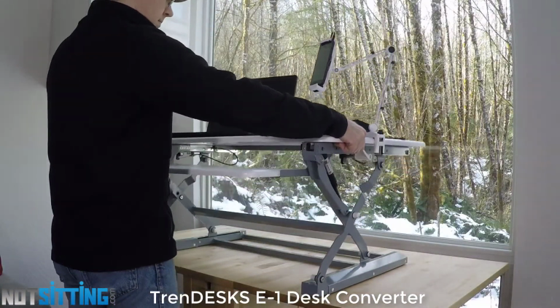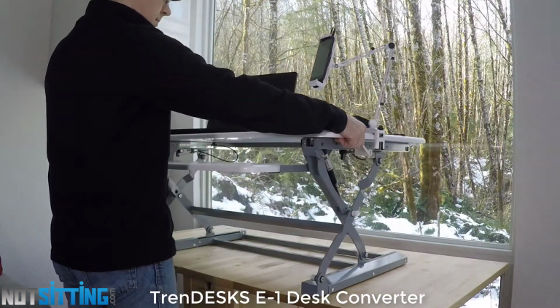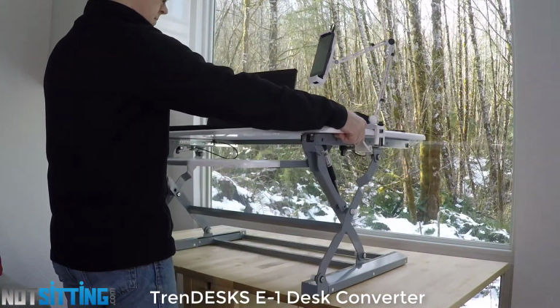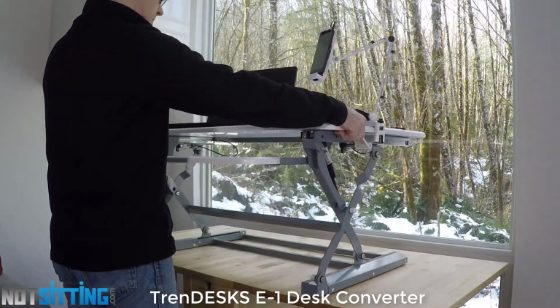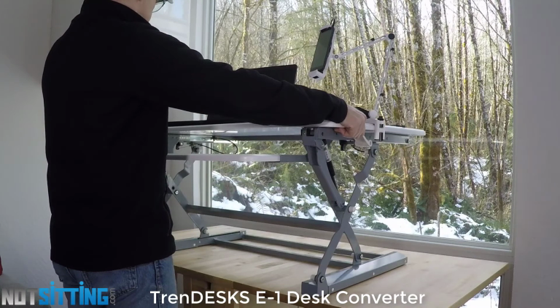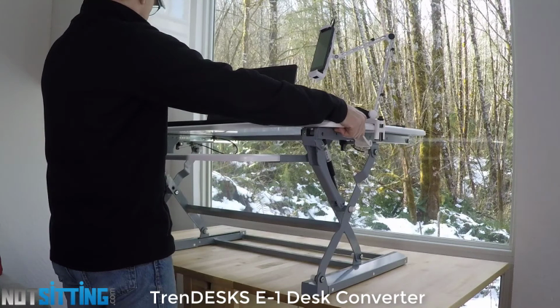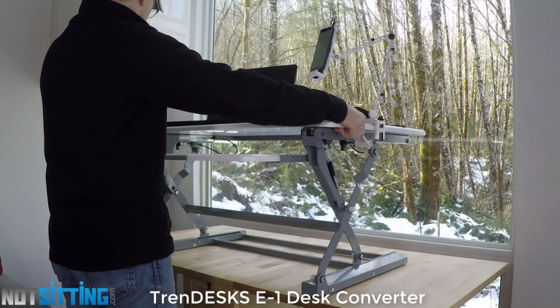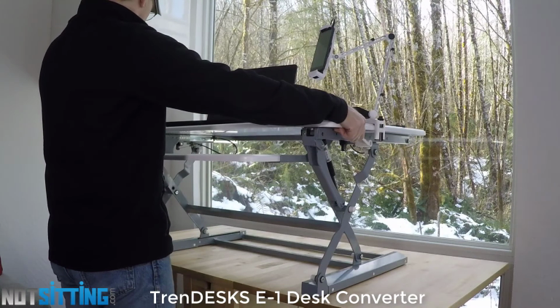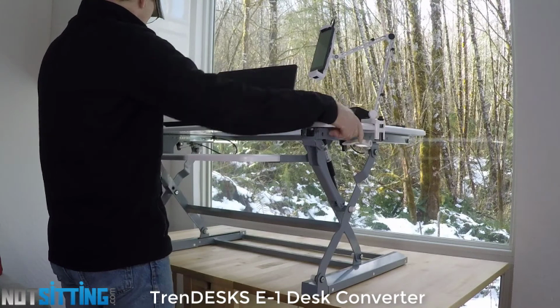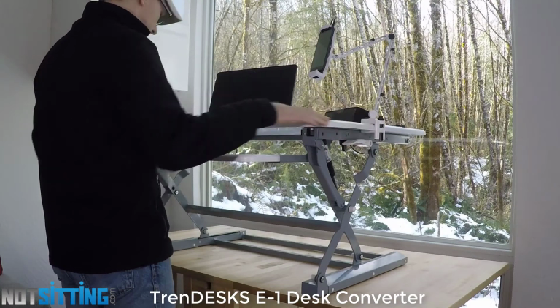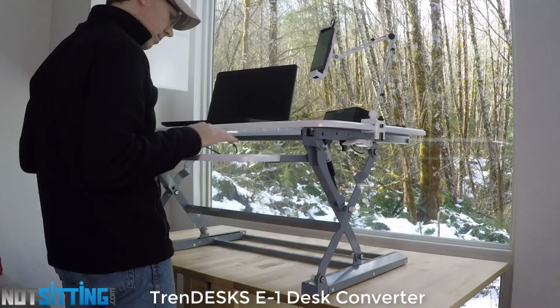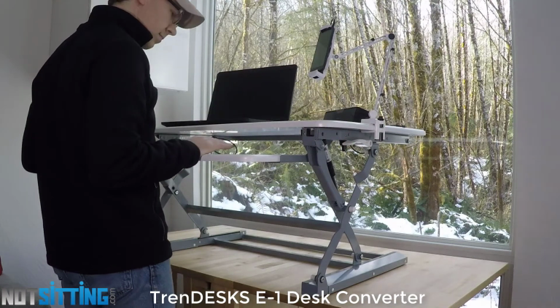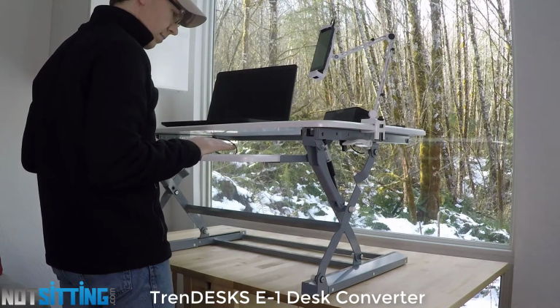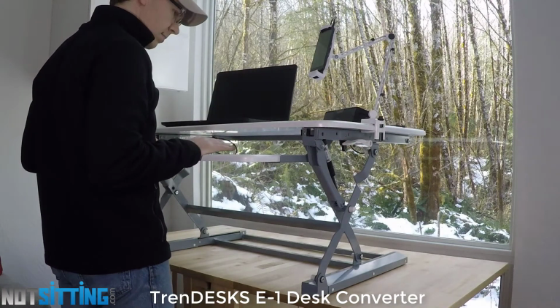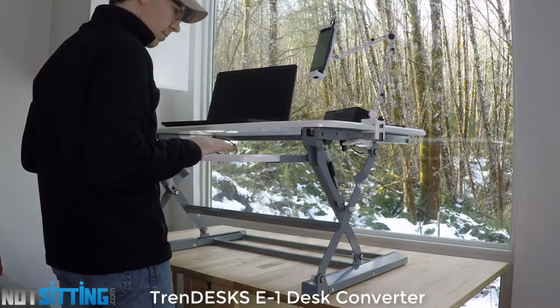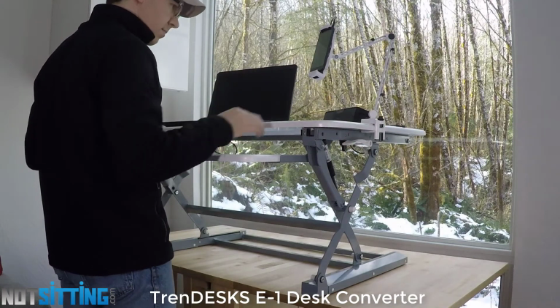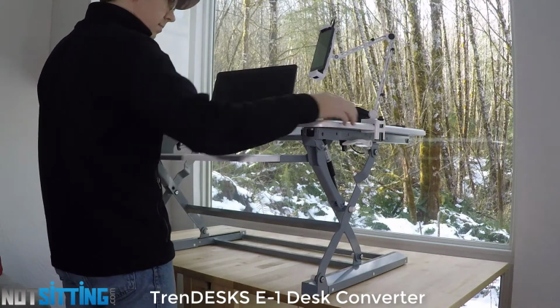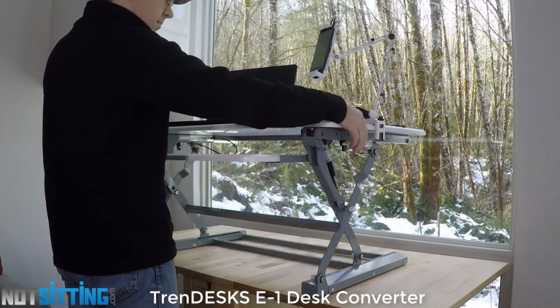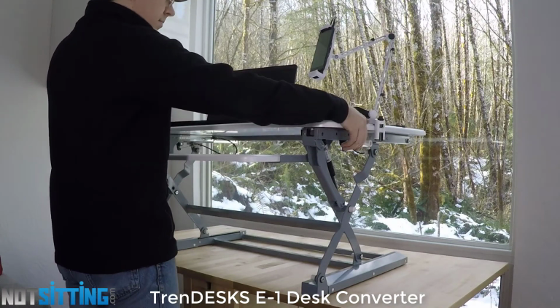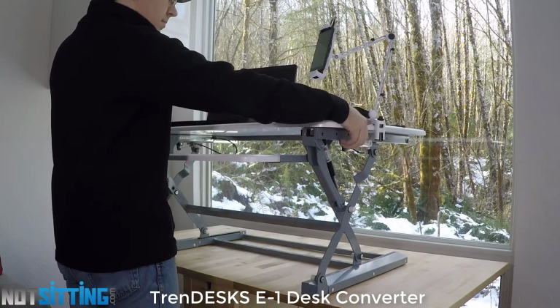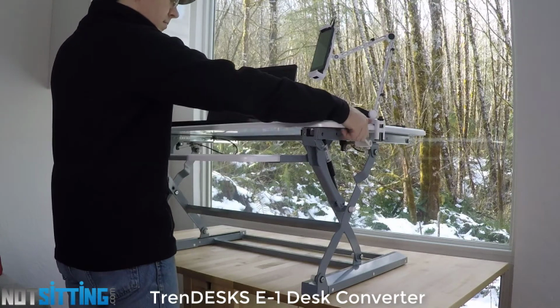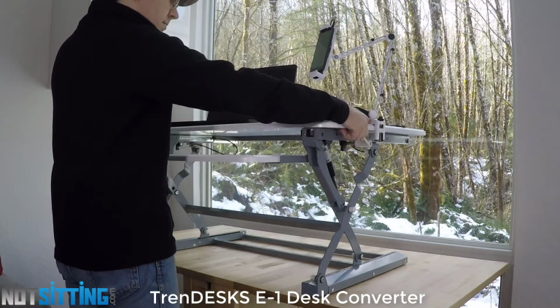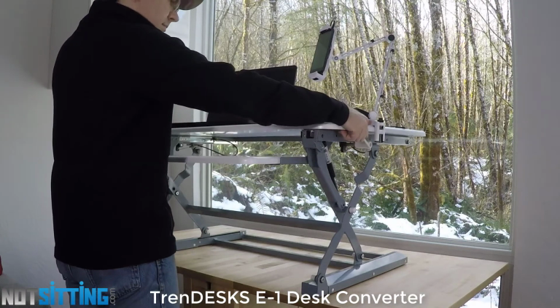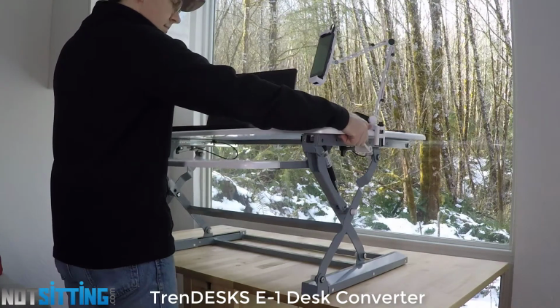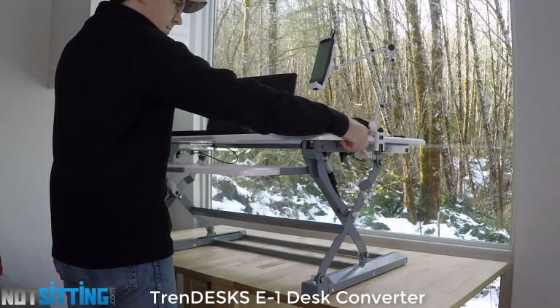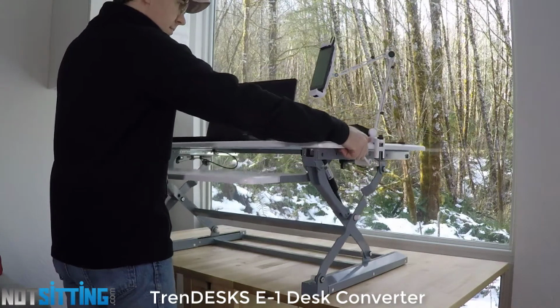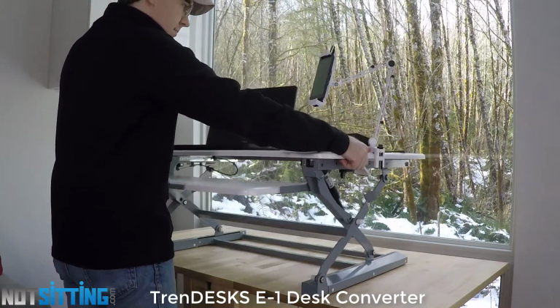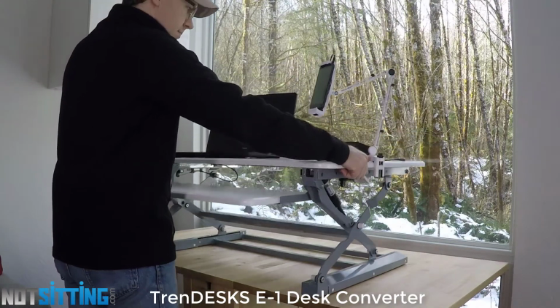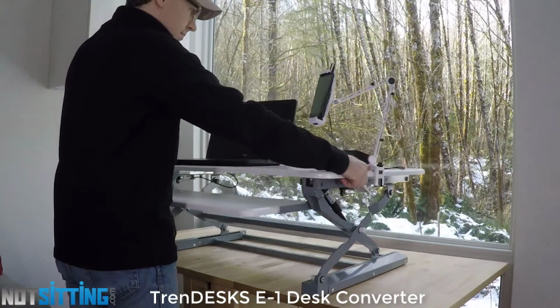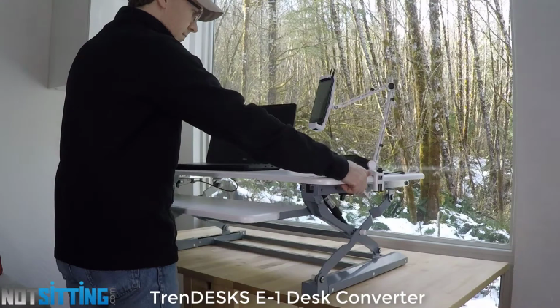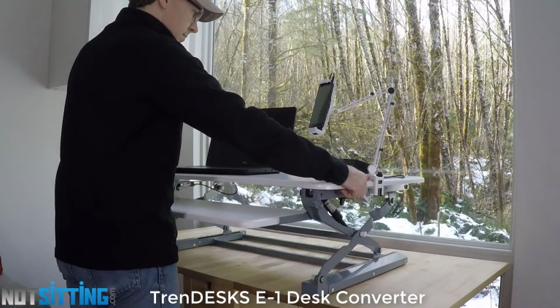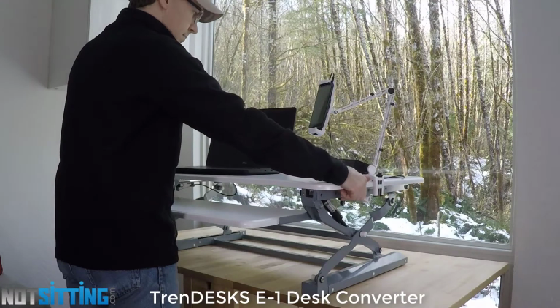The coolest feature of this desk is the keyboard tray, which slides in and out based on where you need it to be when you're sitting or standing.